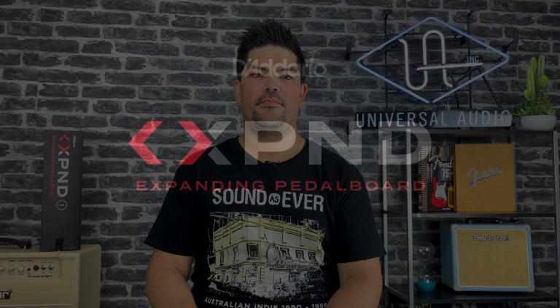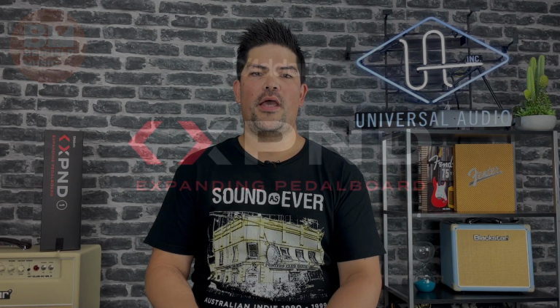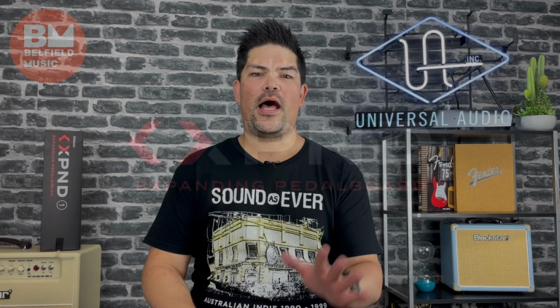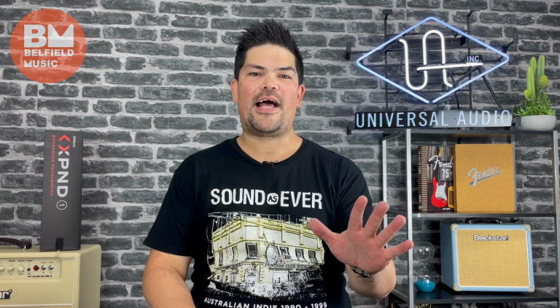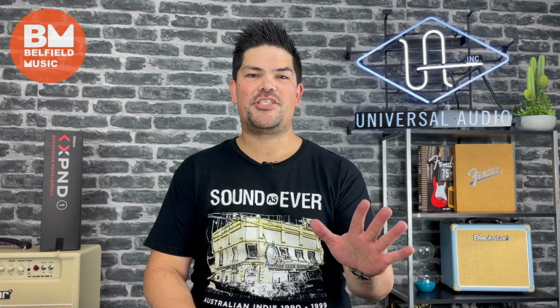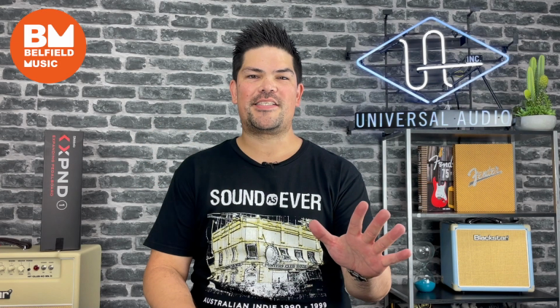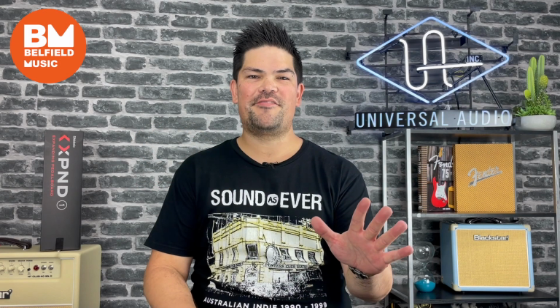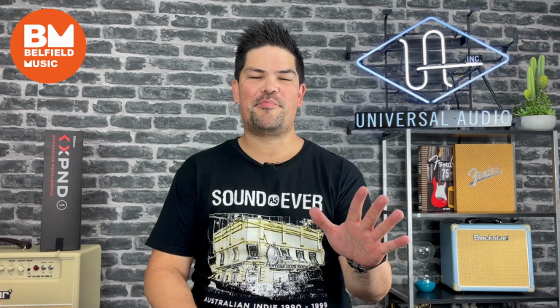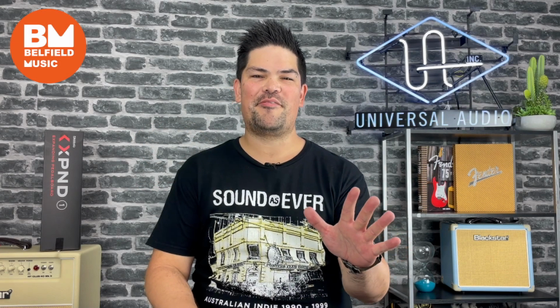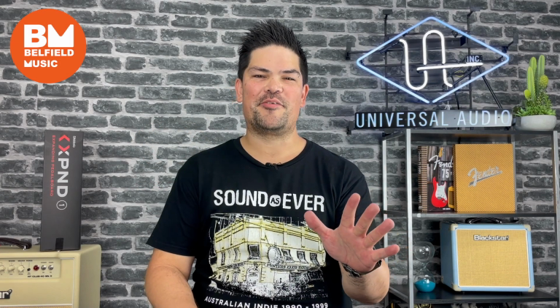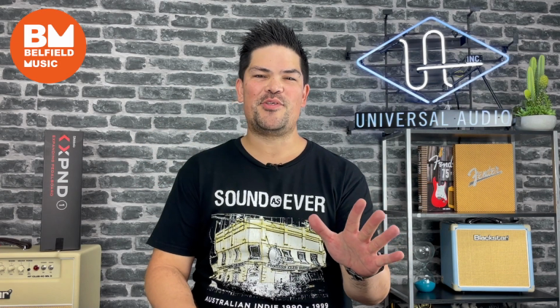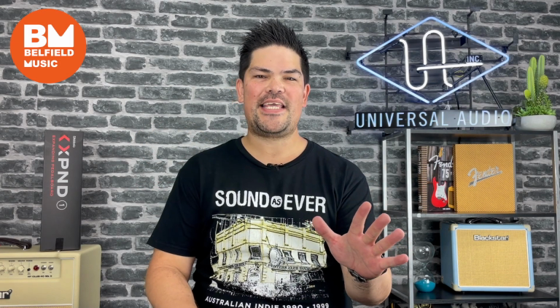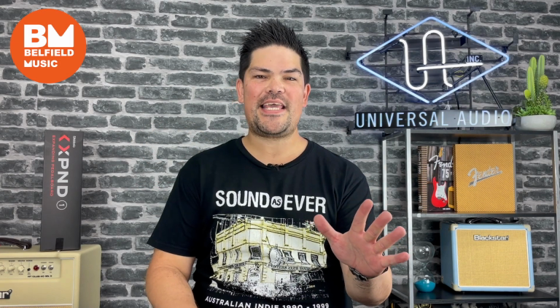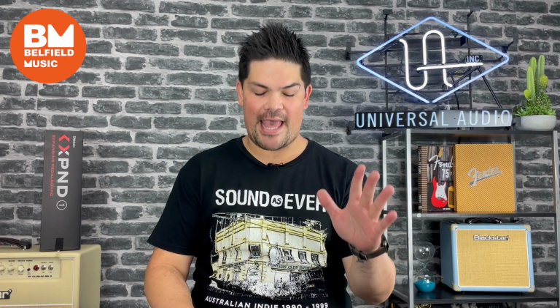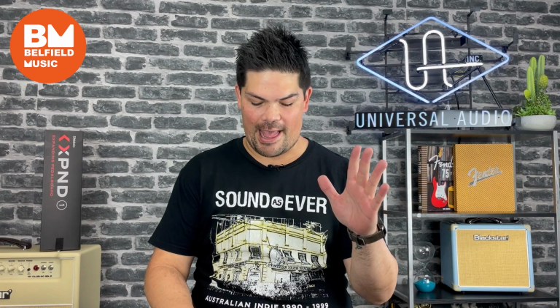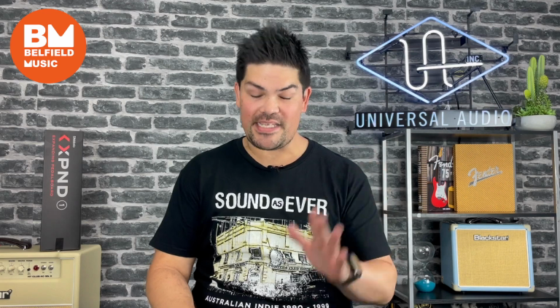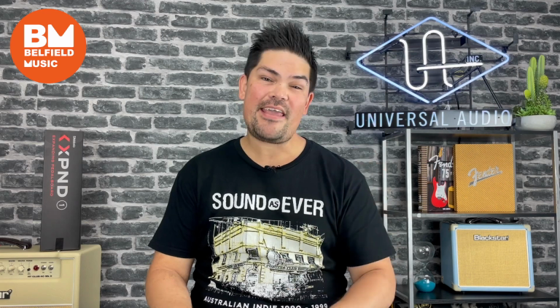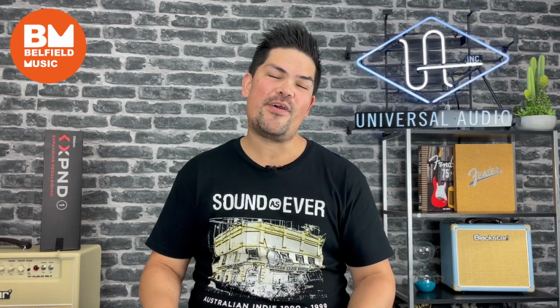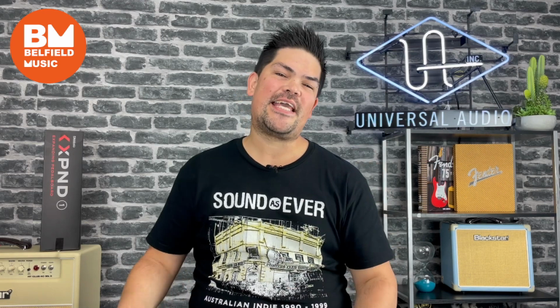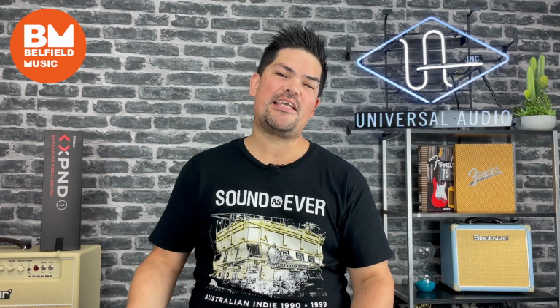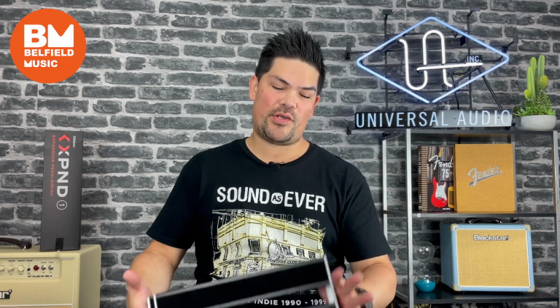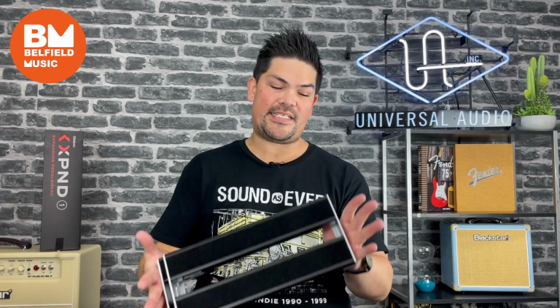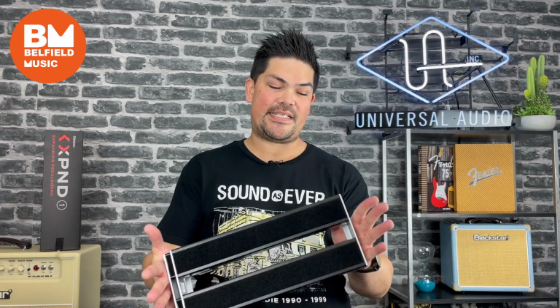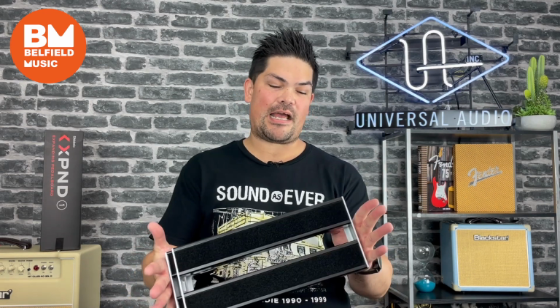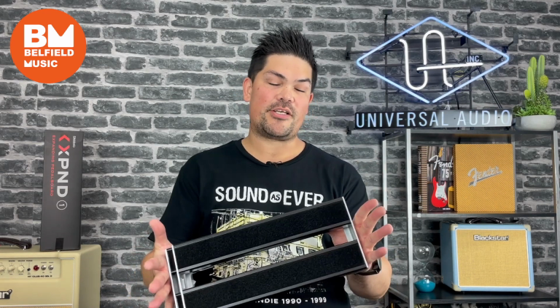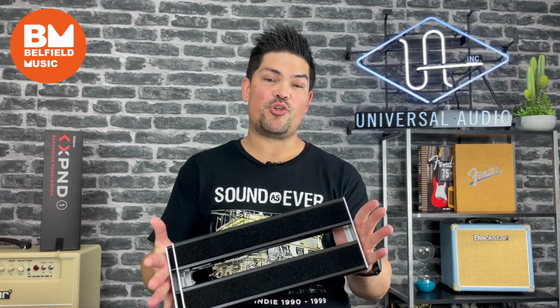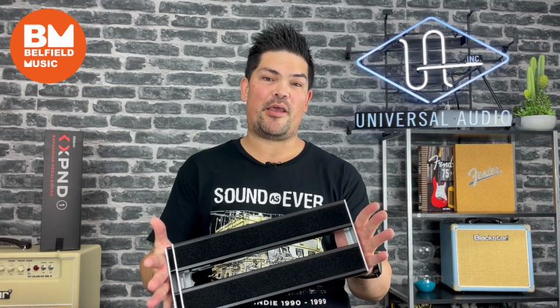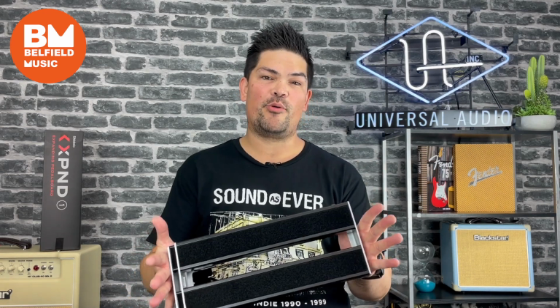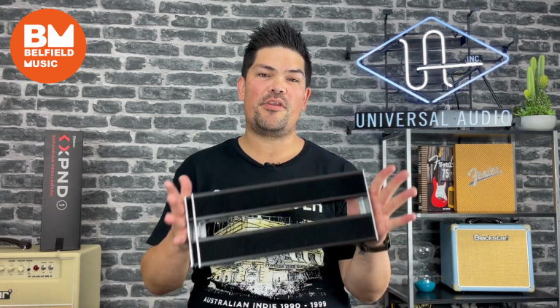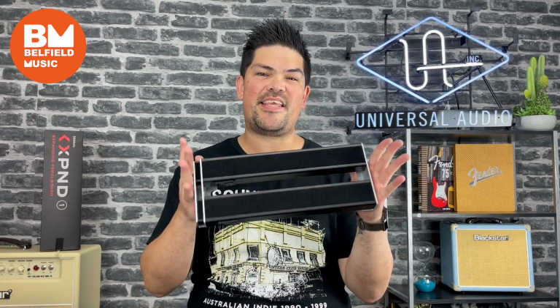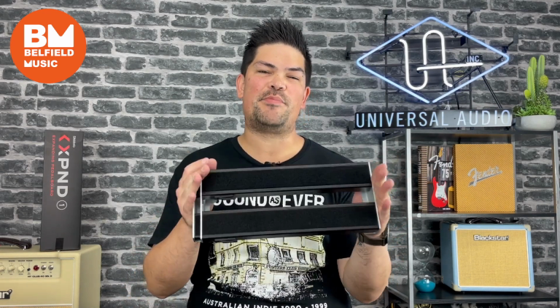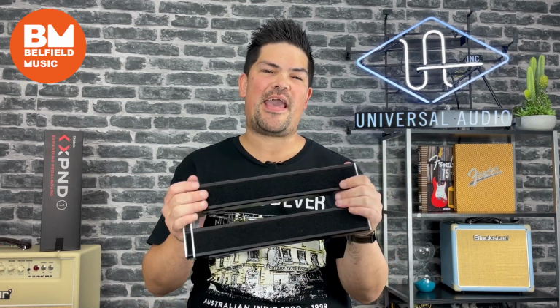Hi guys, Justin from Belfield Music here. Today we're taking a look at D'Addario's new pedal board, the Xpand.